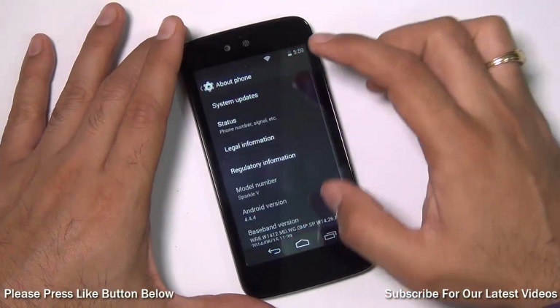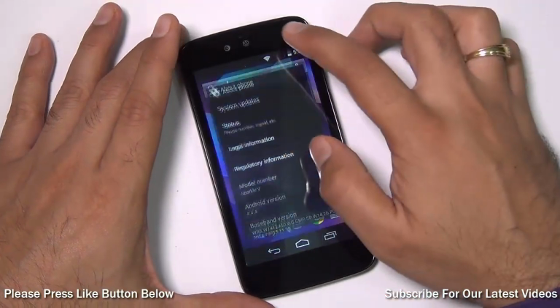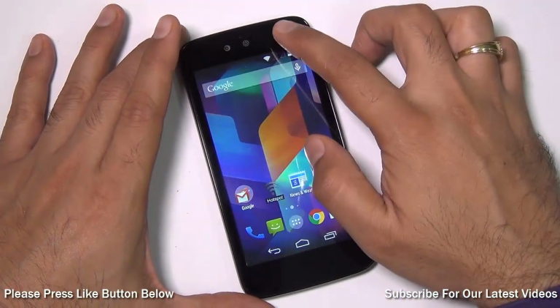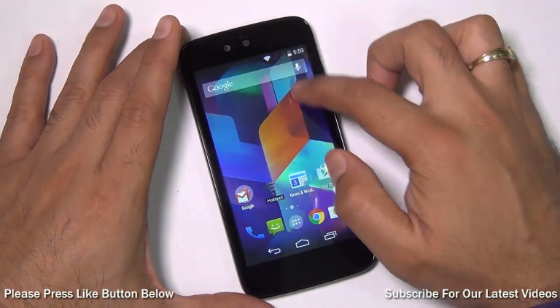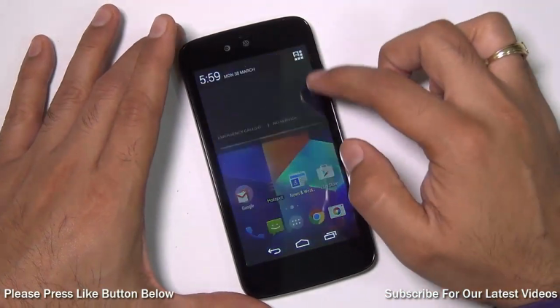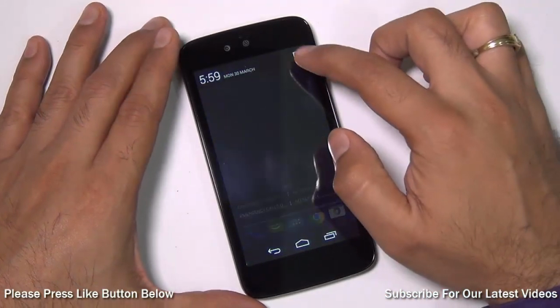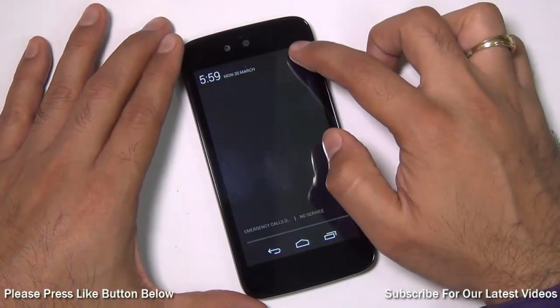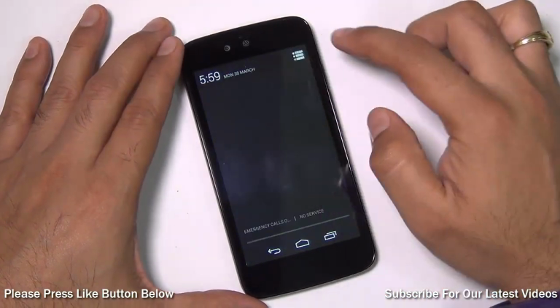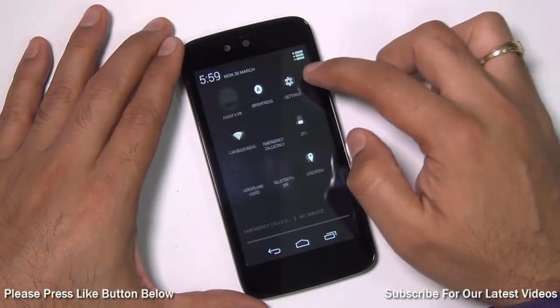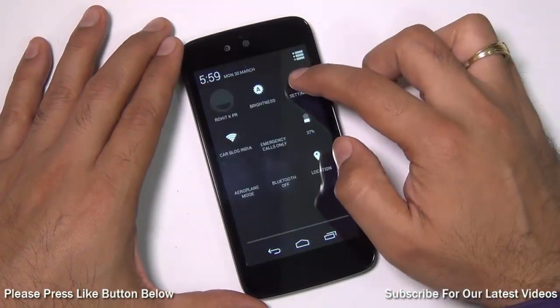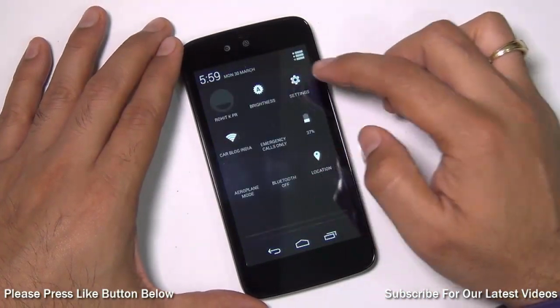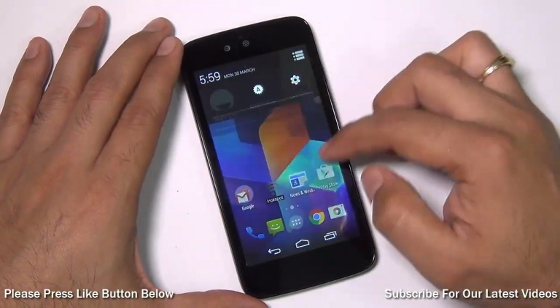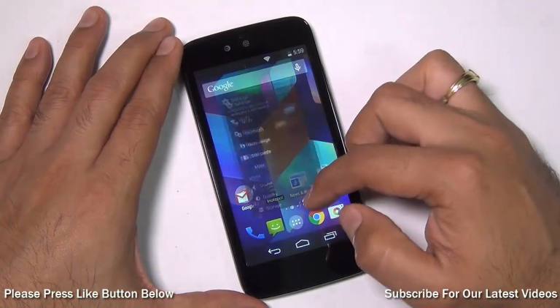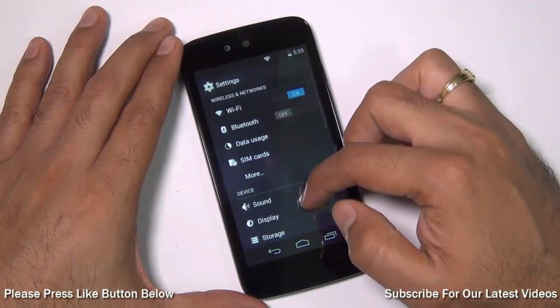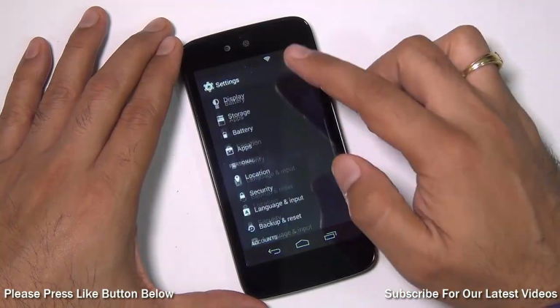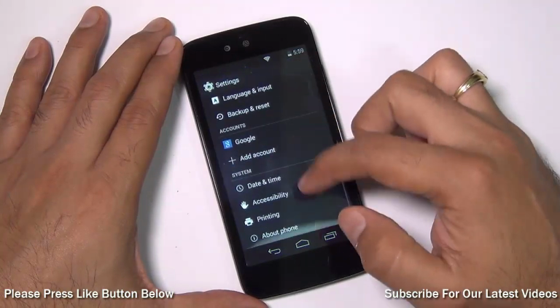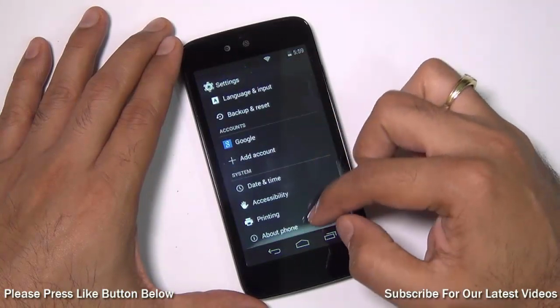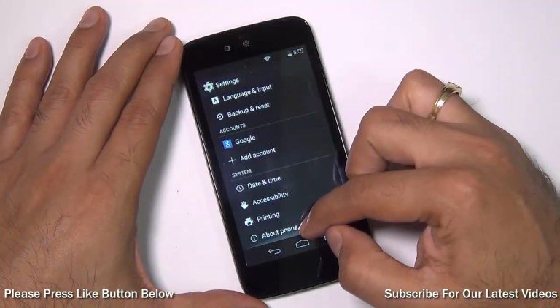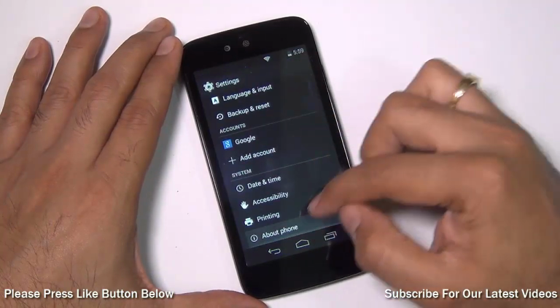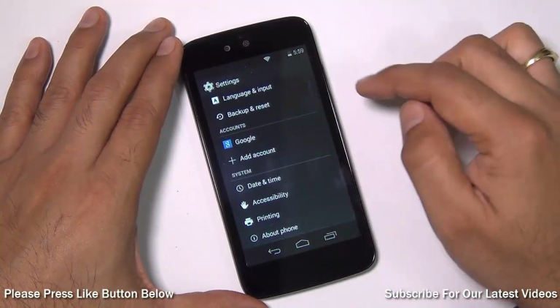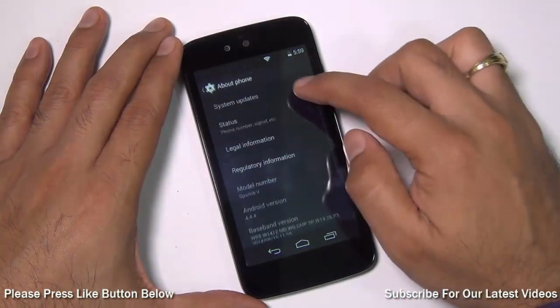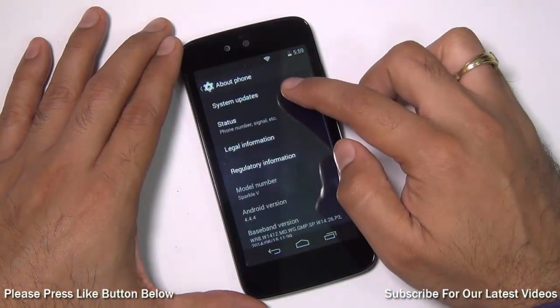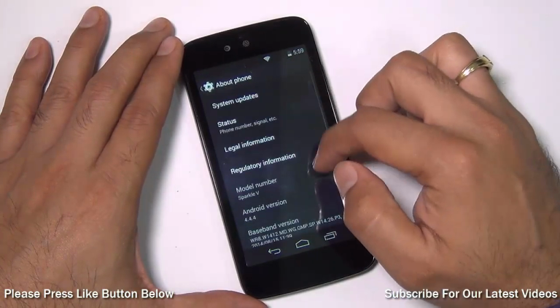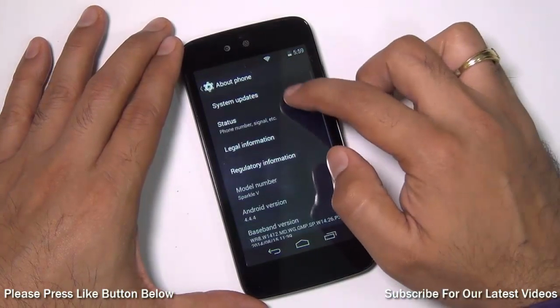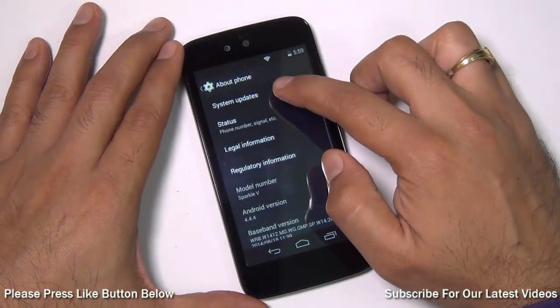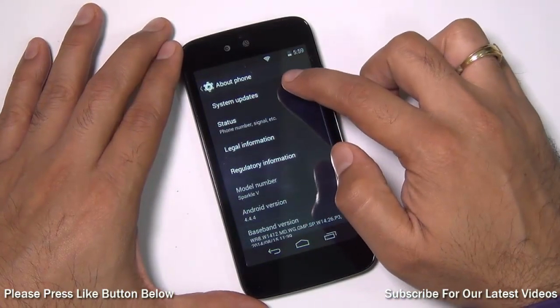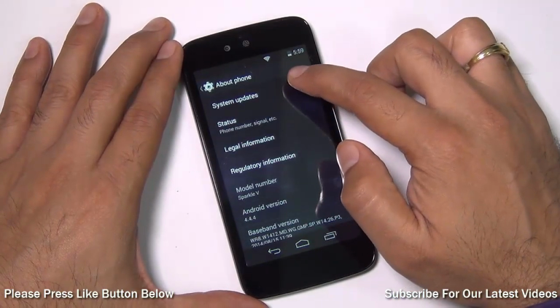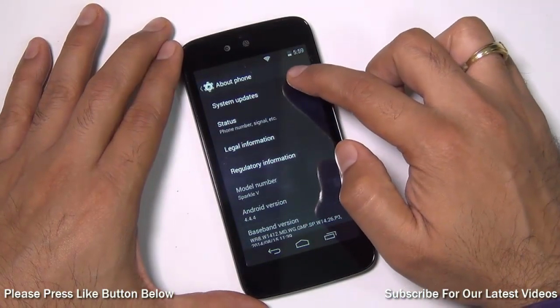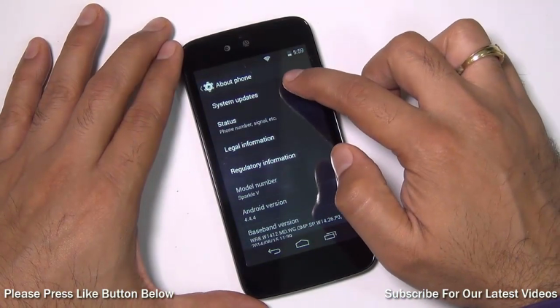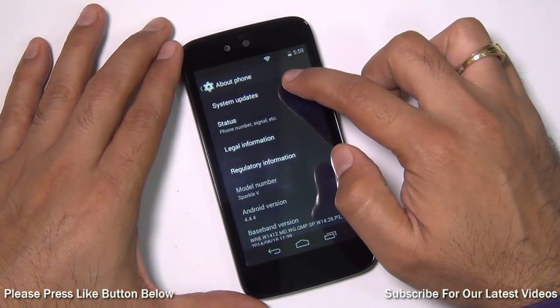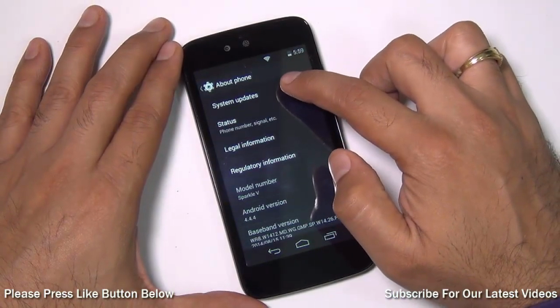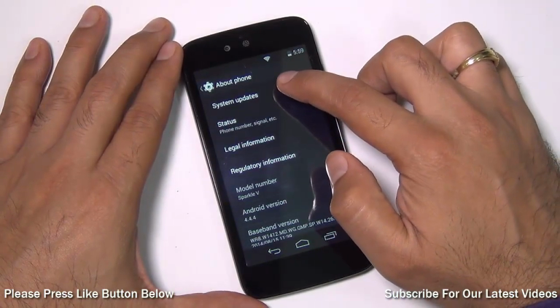You just need to go to Settings. In Settings, go to About Phone and on top you will find System Update.